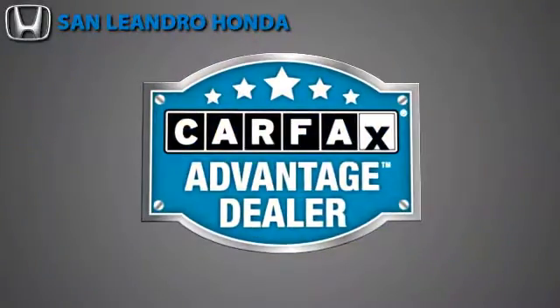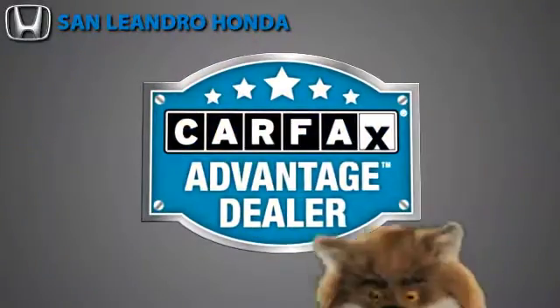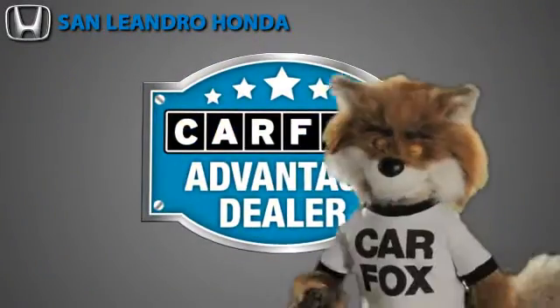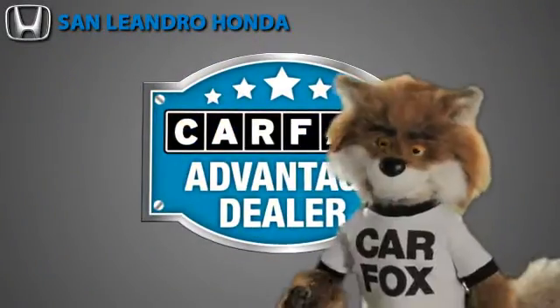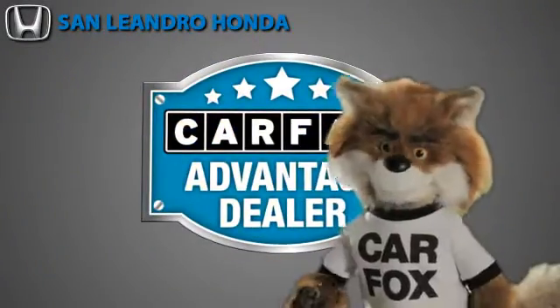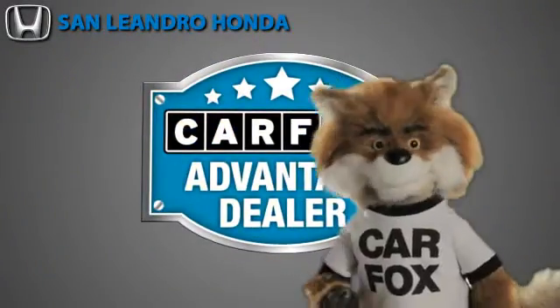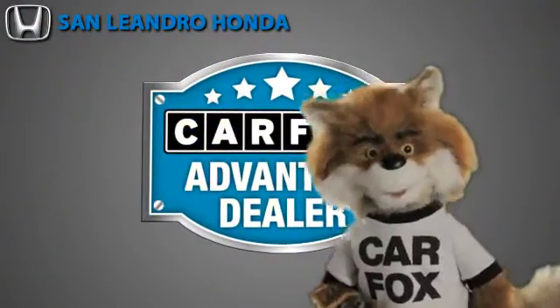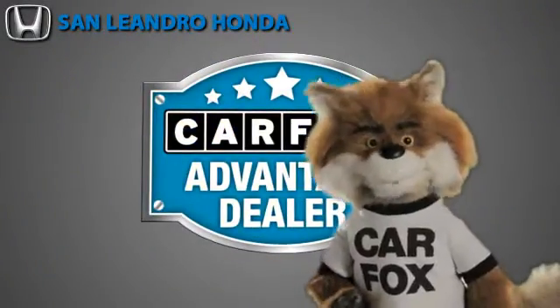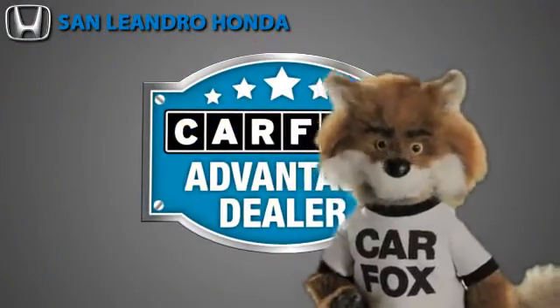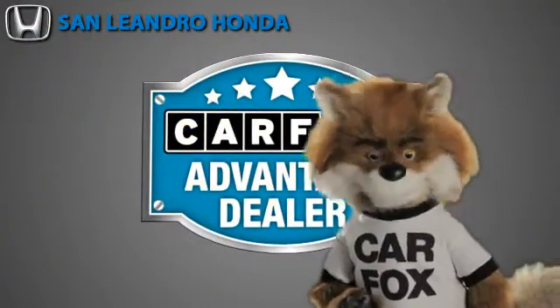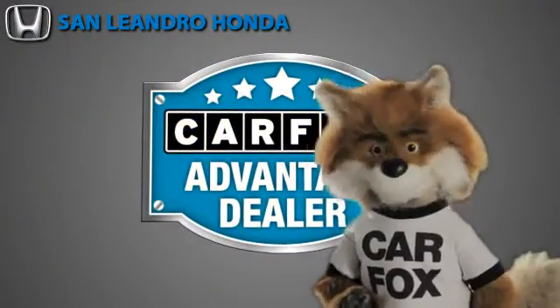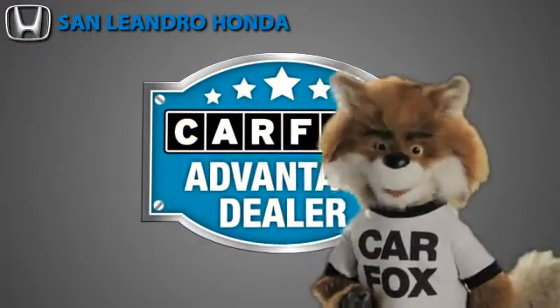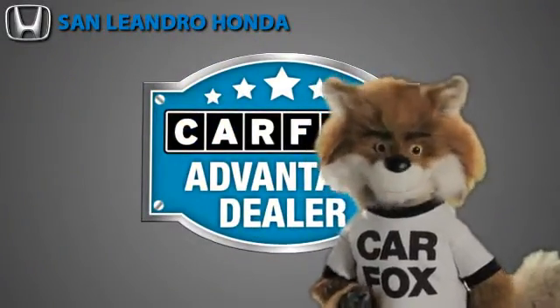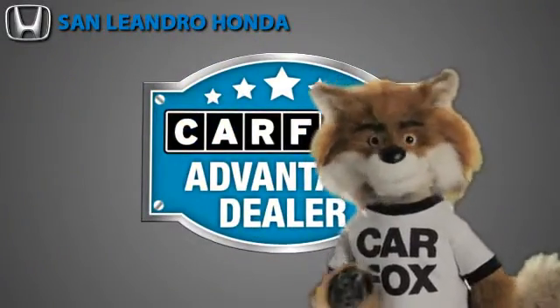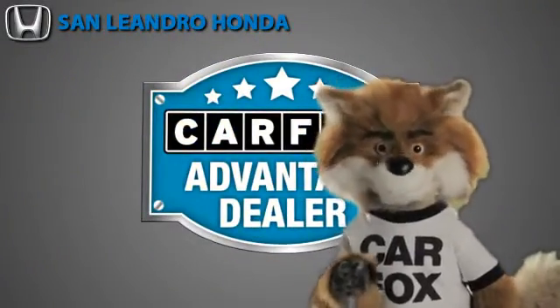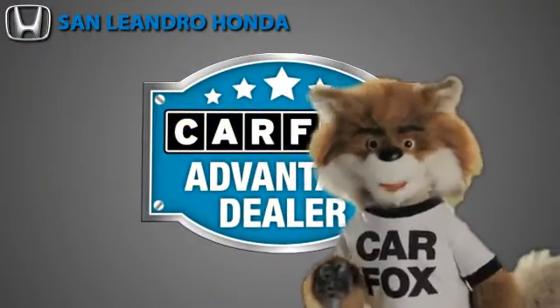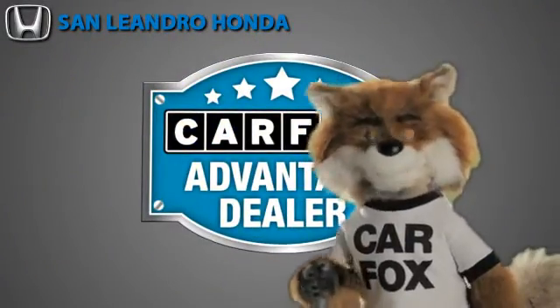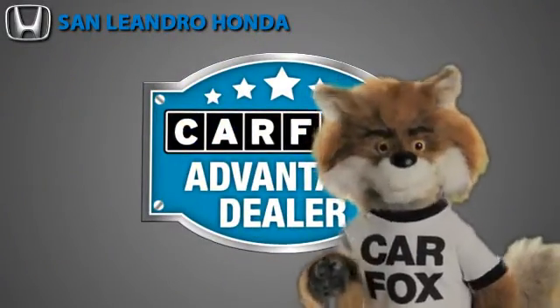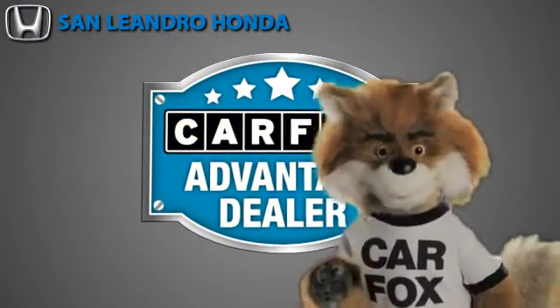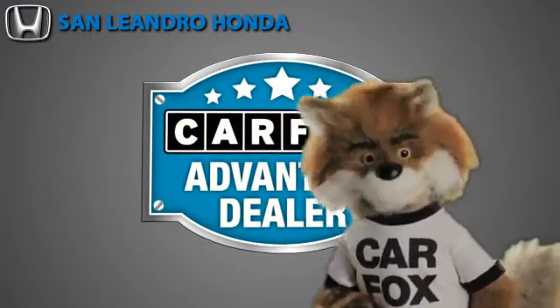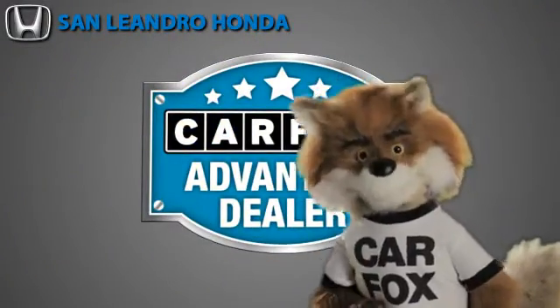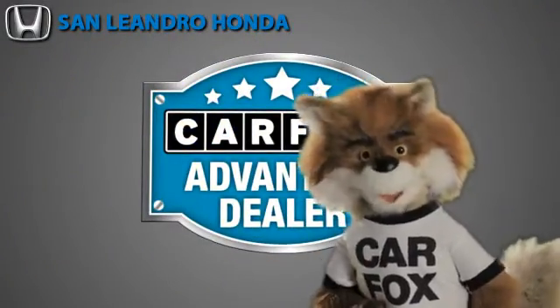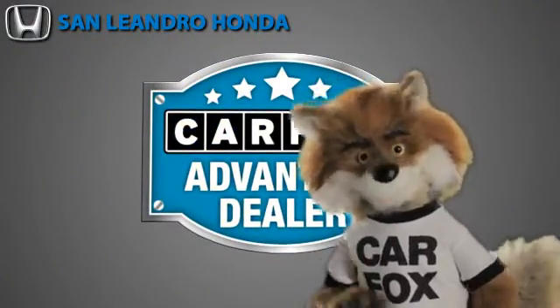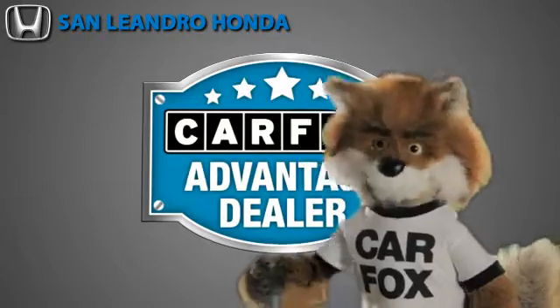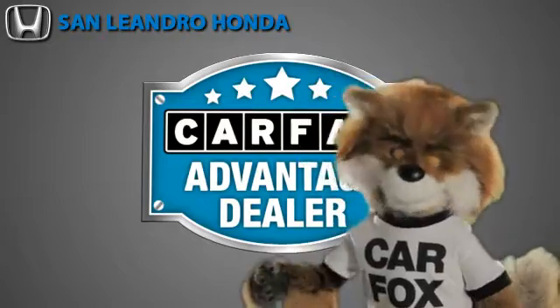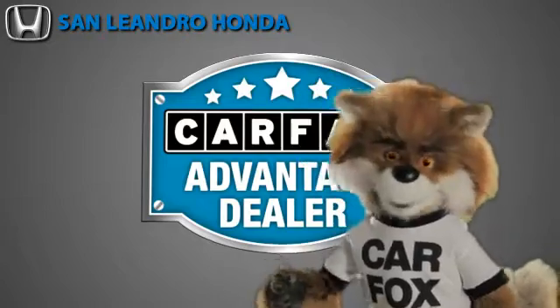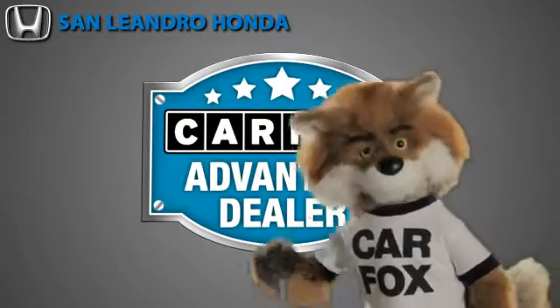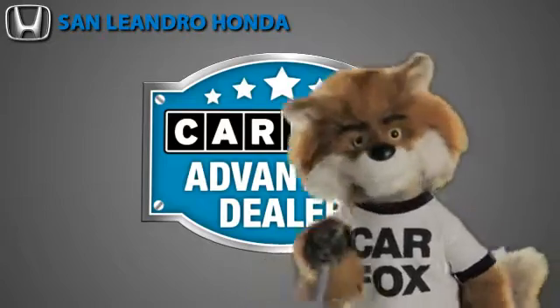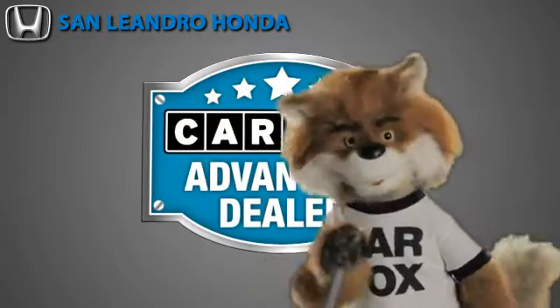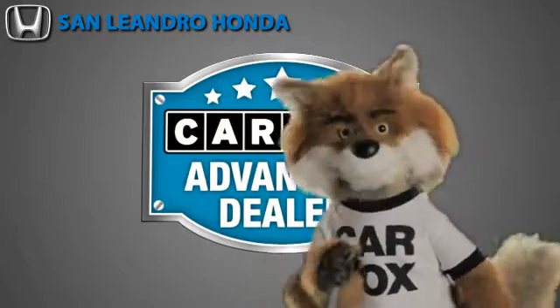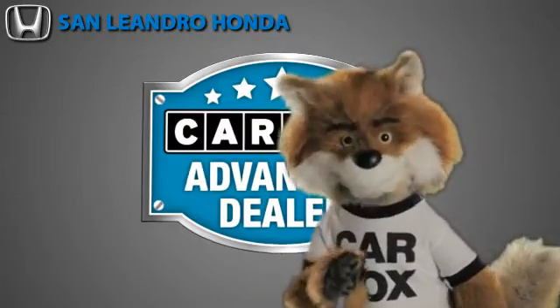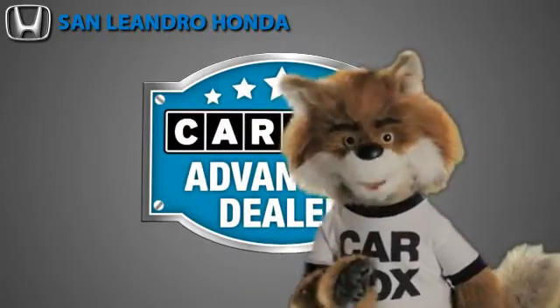Just say show me the Carfax at San Leandro Honda, a Carfax Advantage dealer.